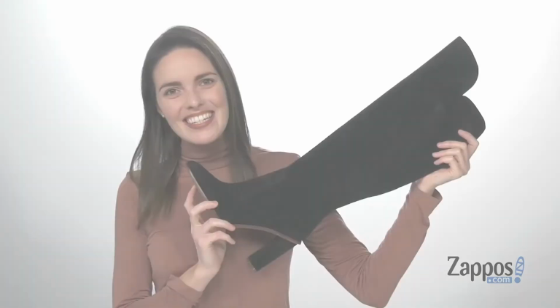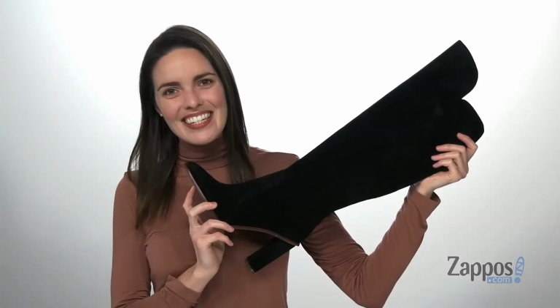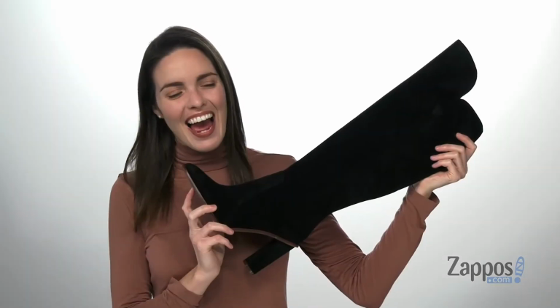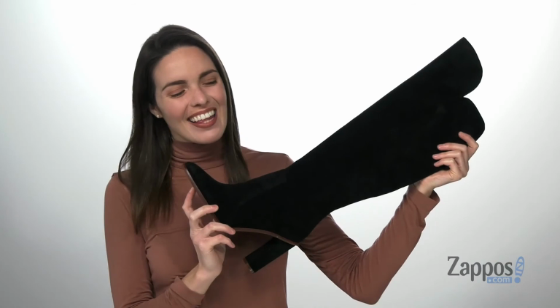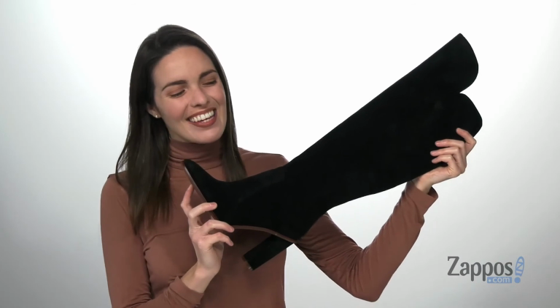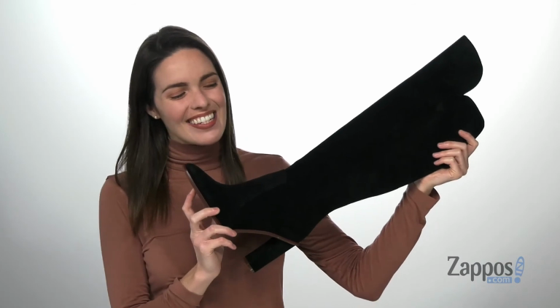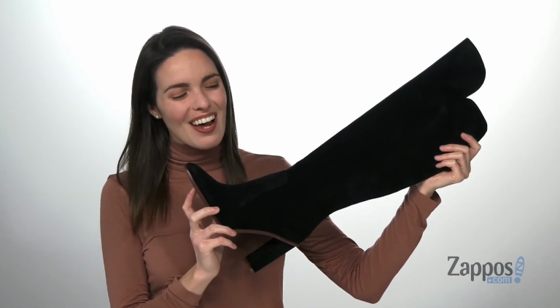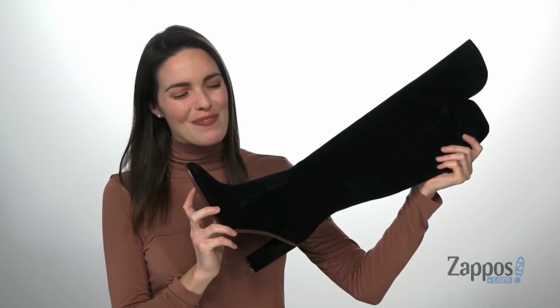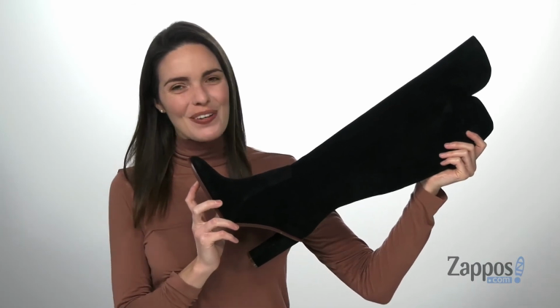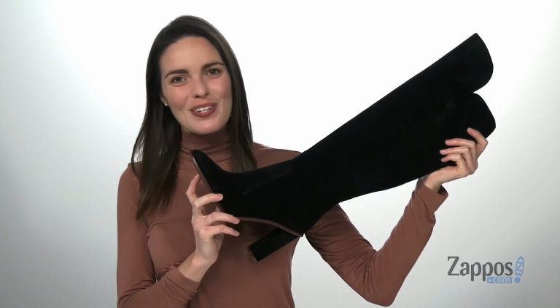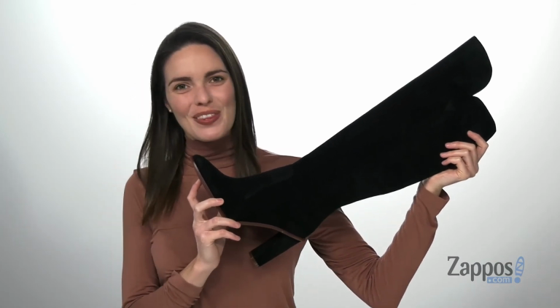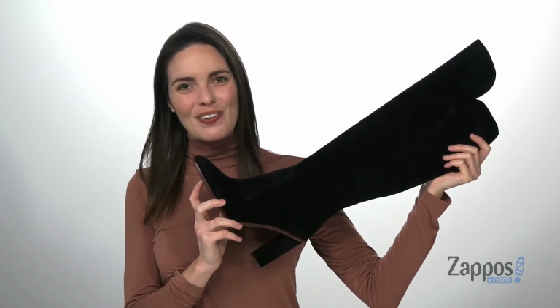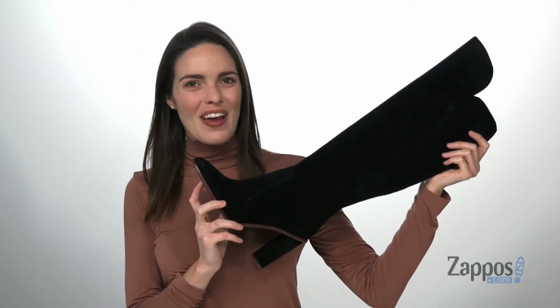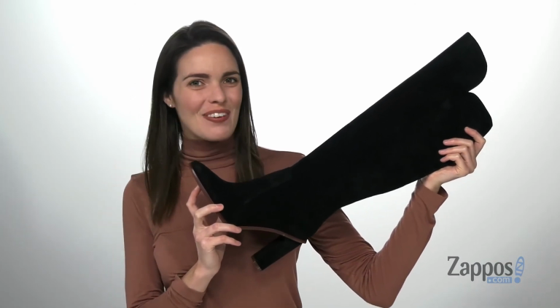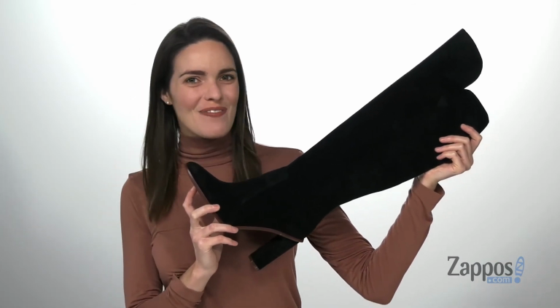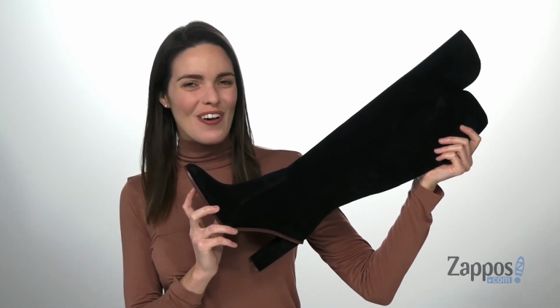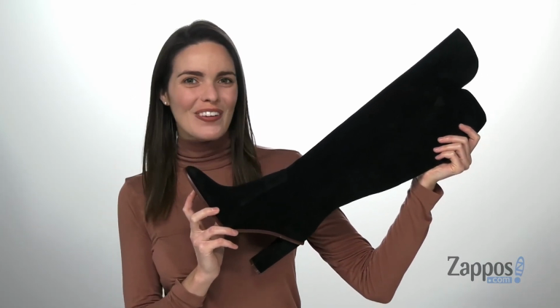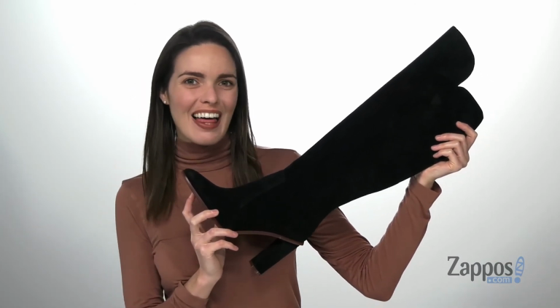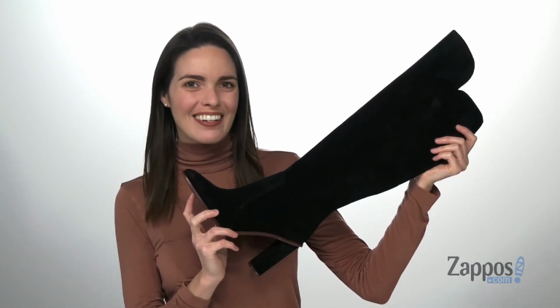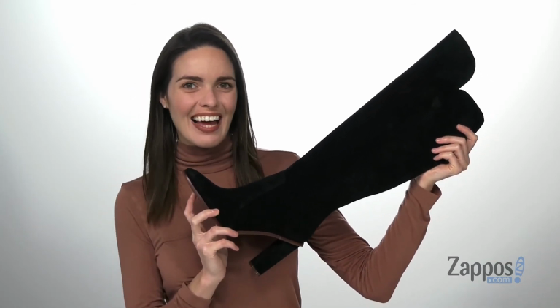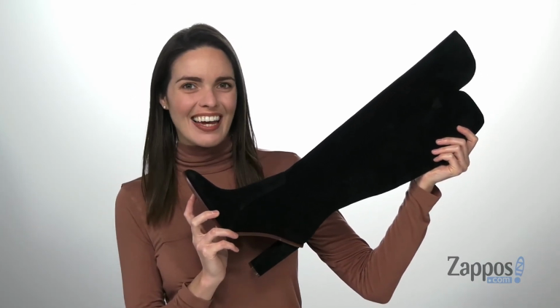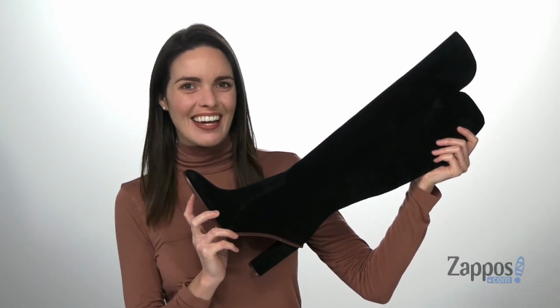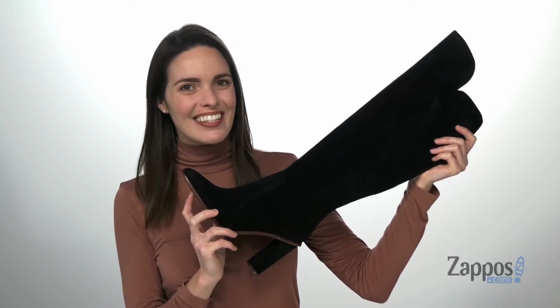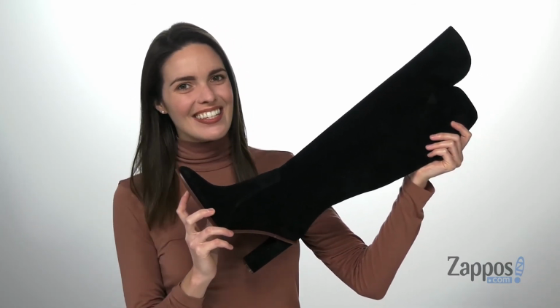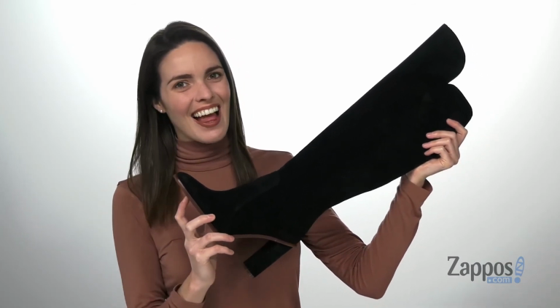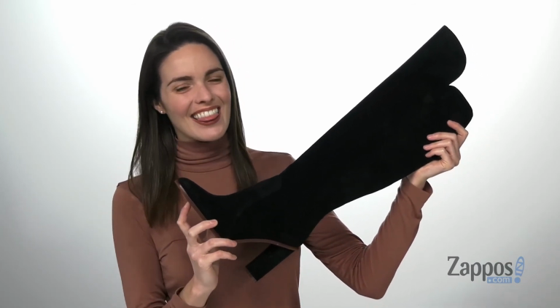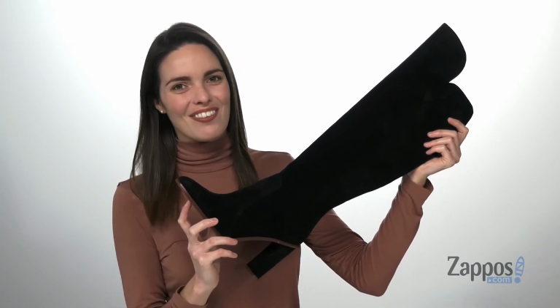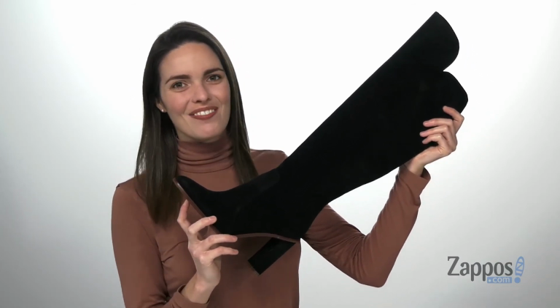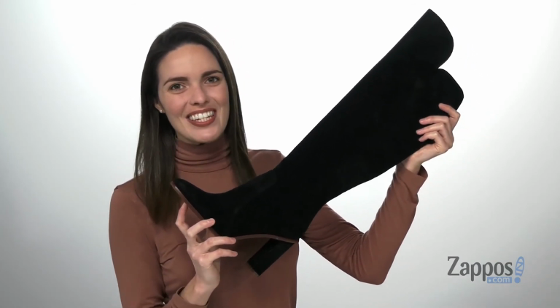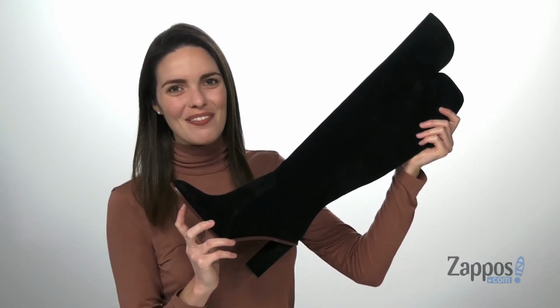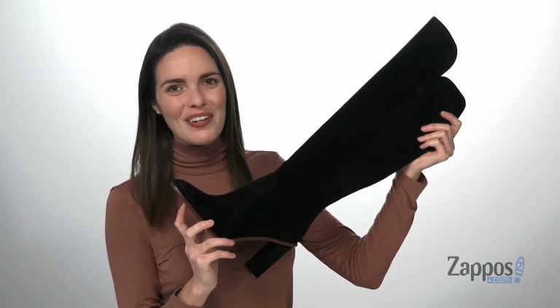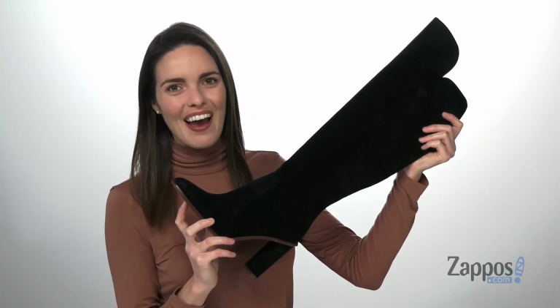Style these tall boots with your favorite faux leather leggings — they're from Vince Camuto.